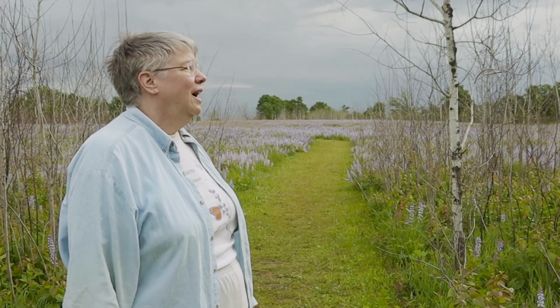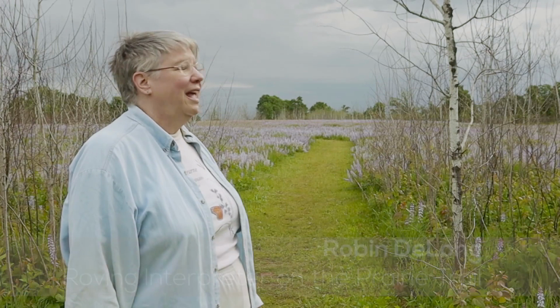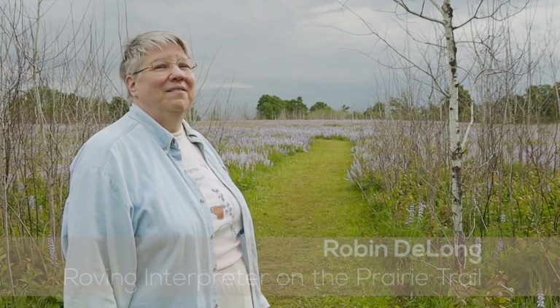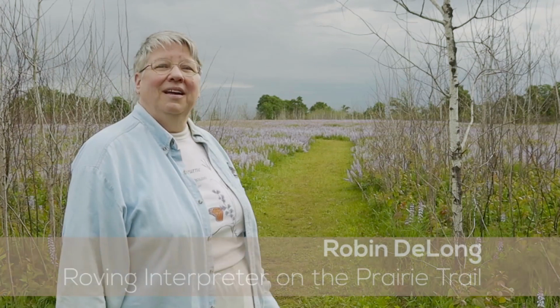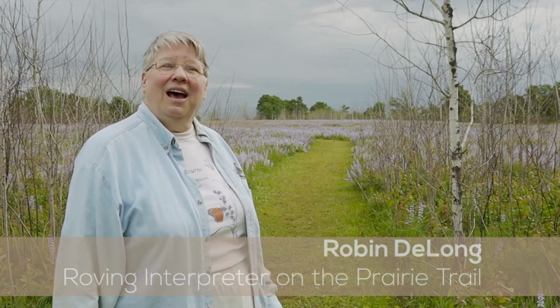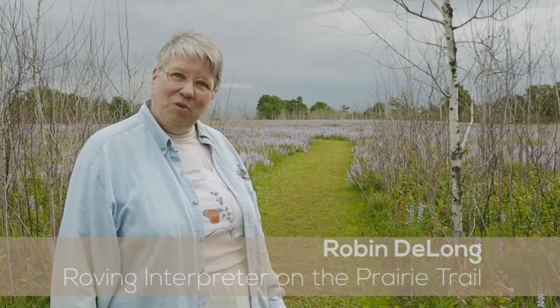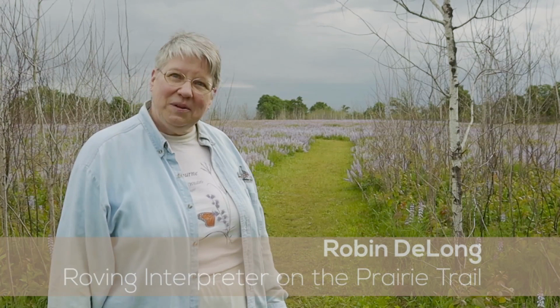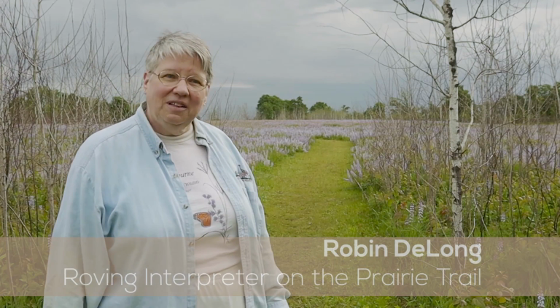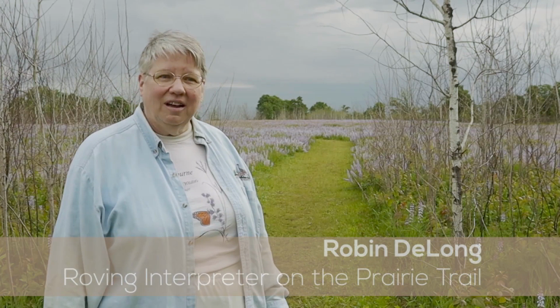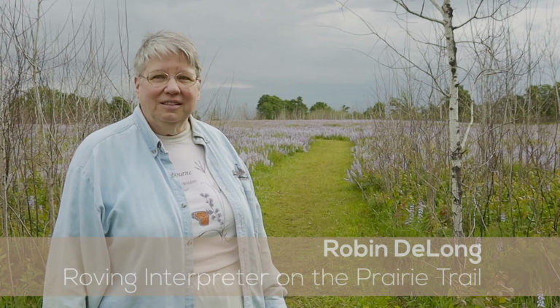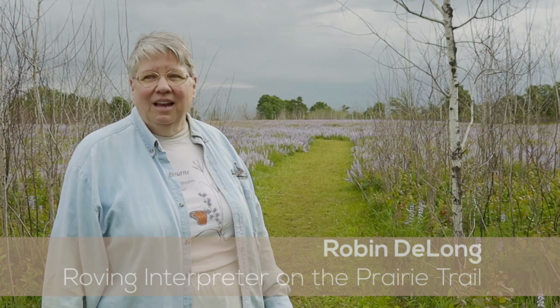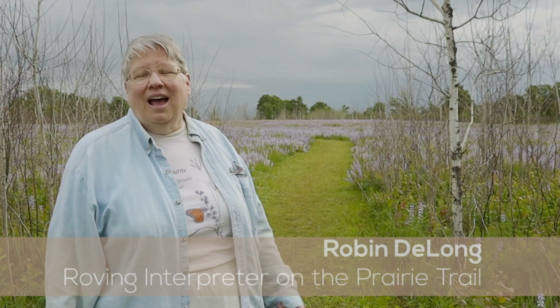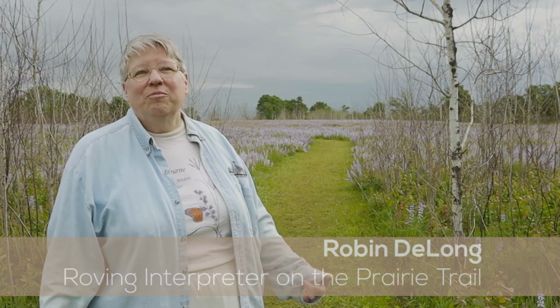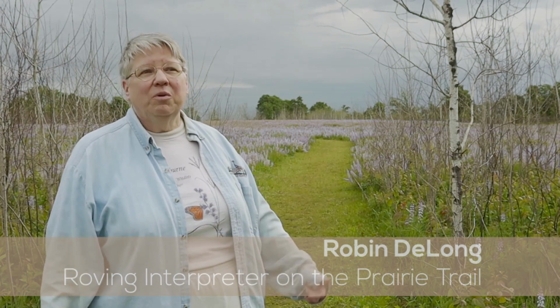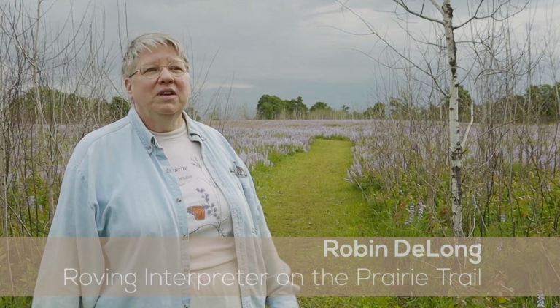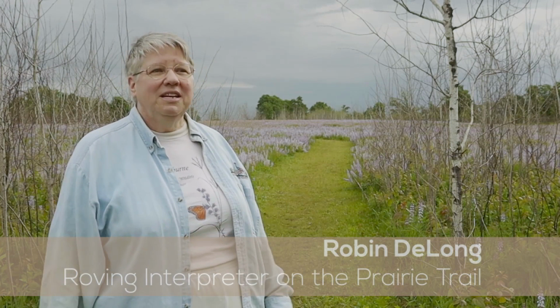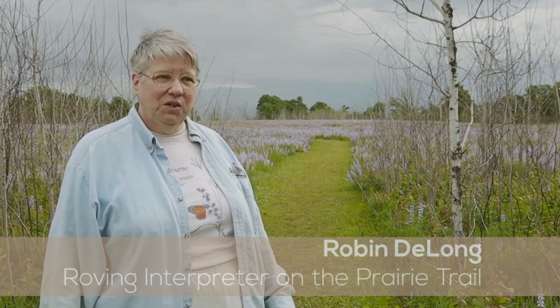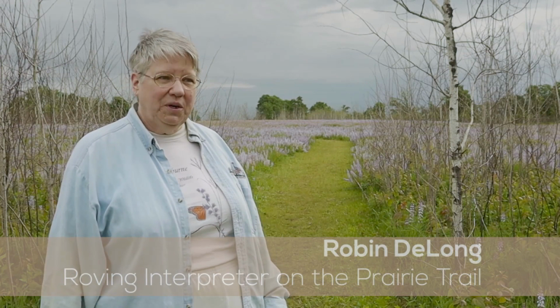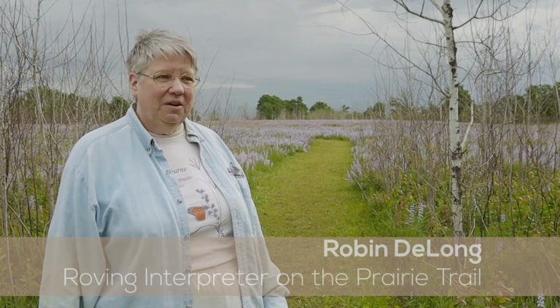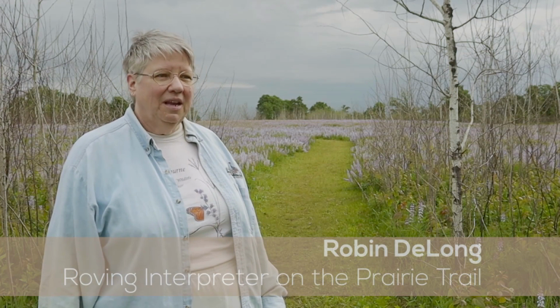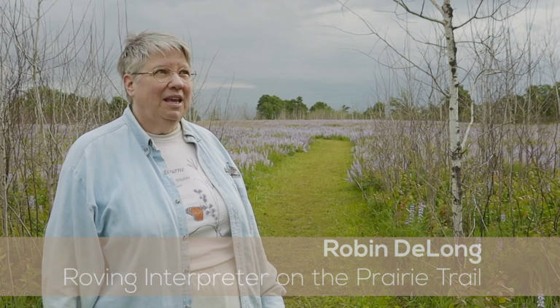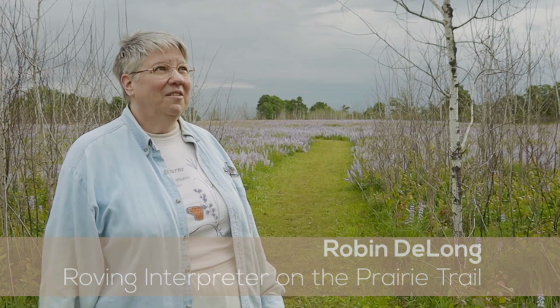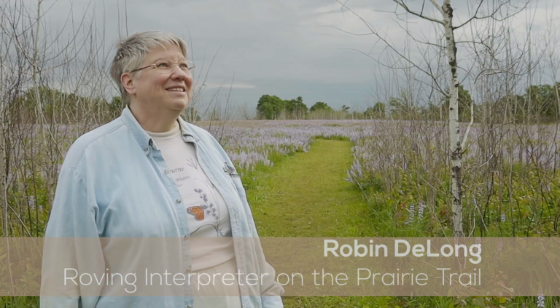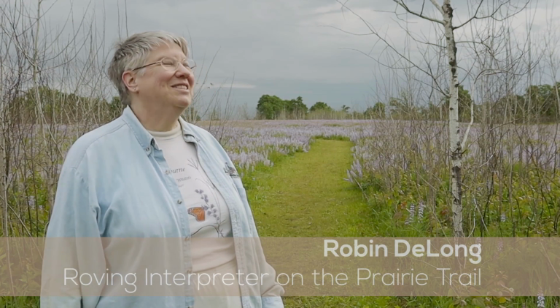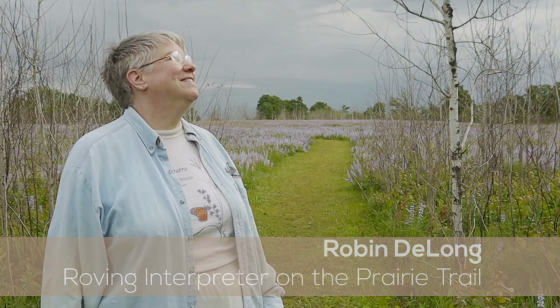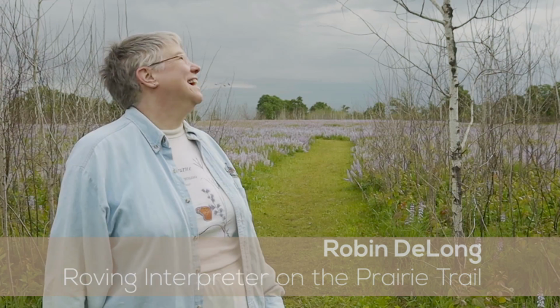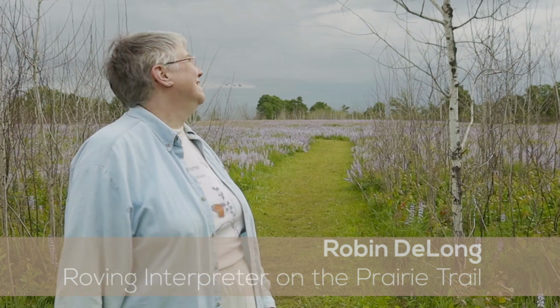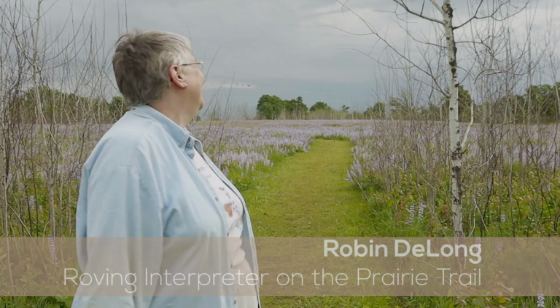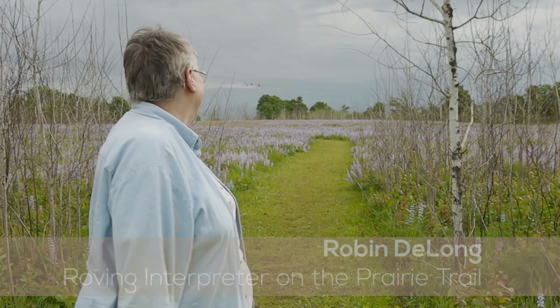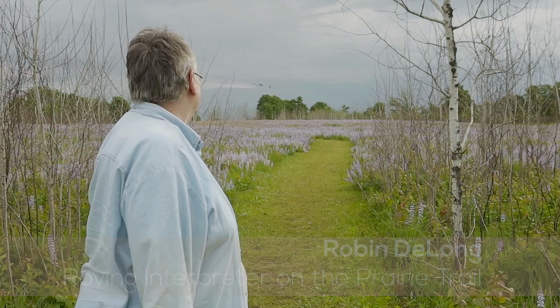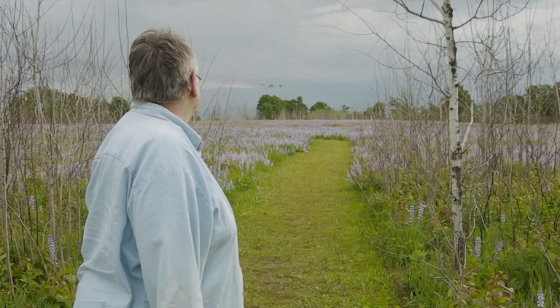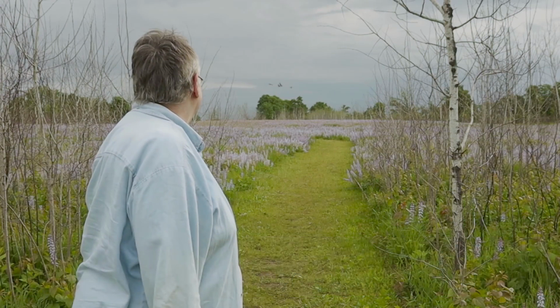Hi, I'm Robin DeLong. I'm a roving interpreter here at the Sherburne National Wildlife Refuge.